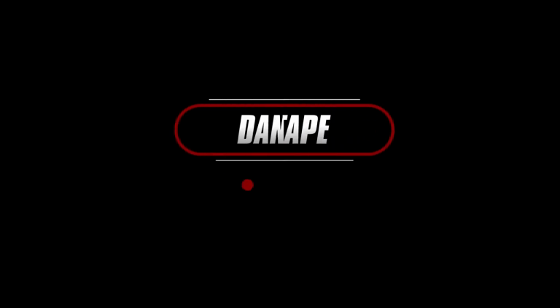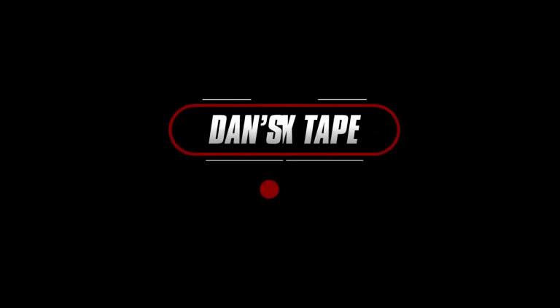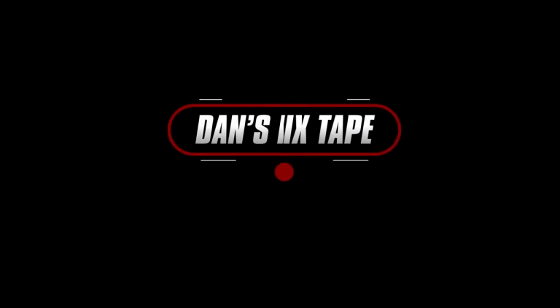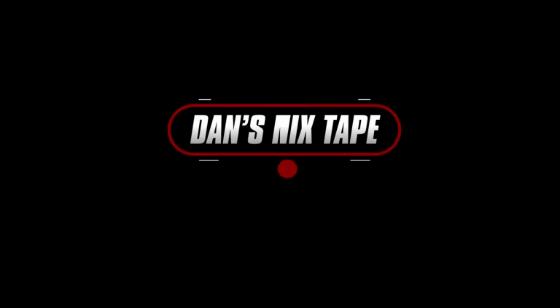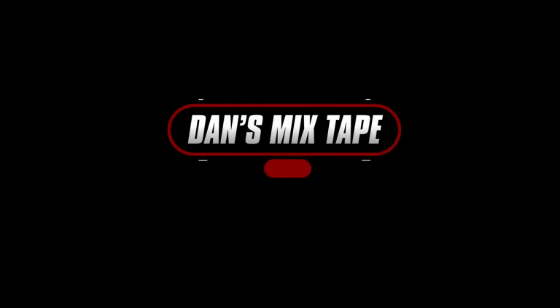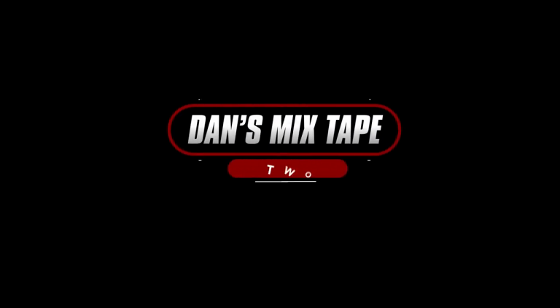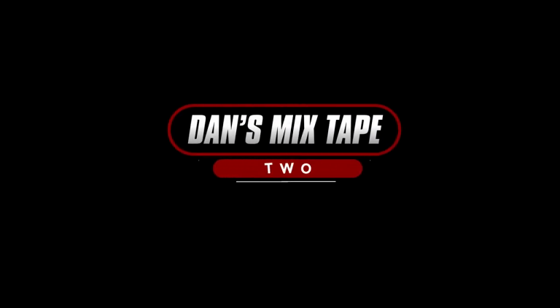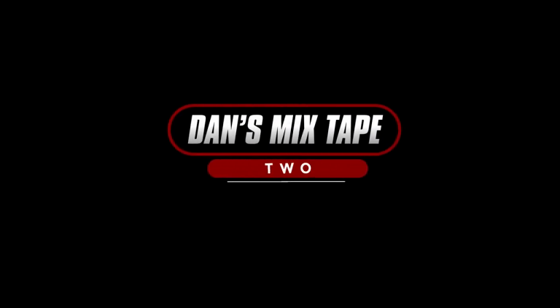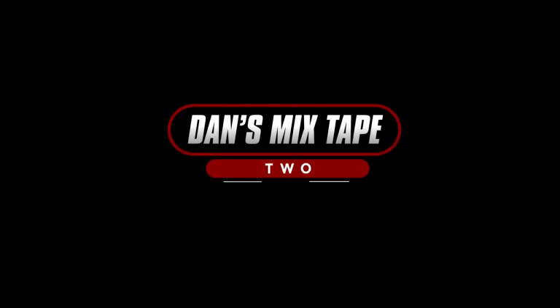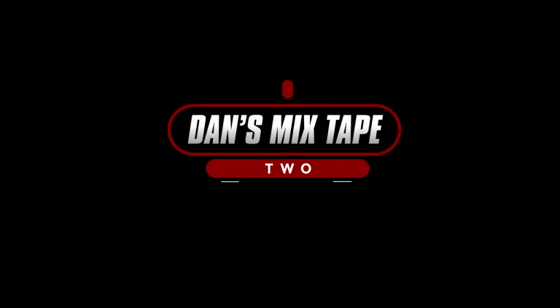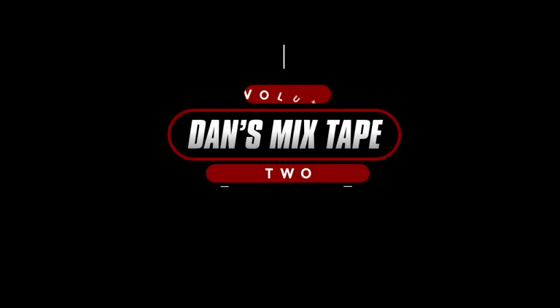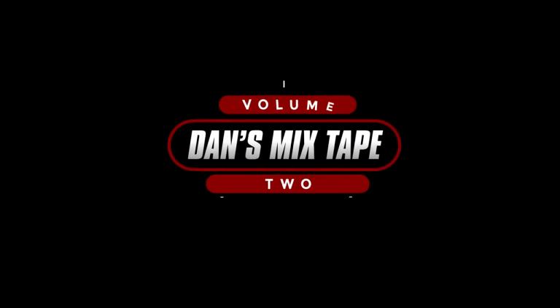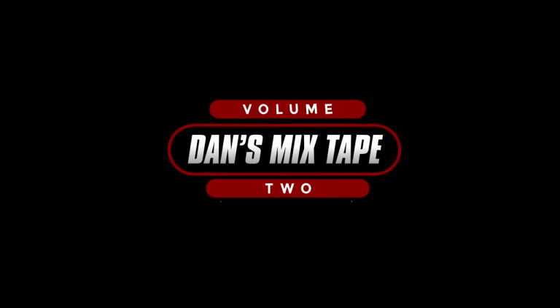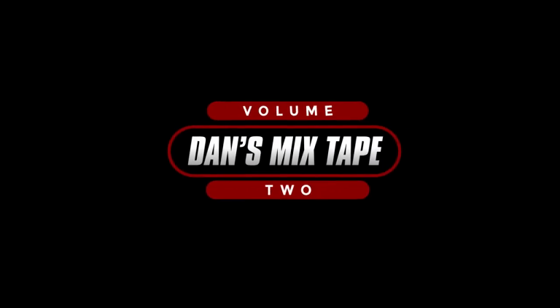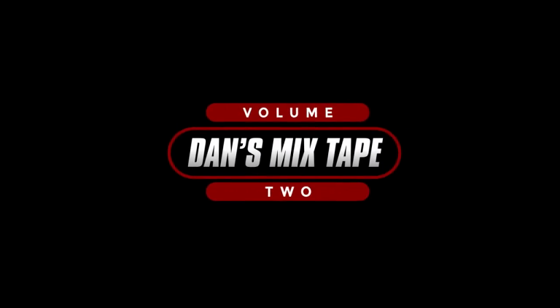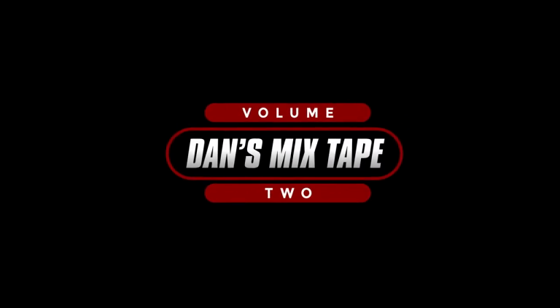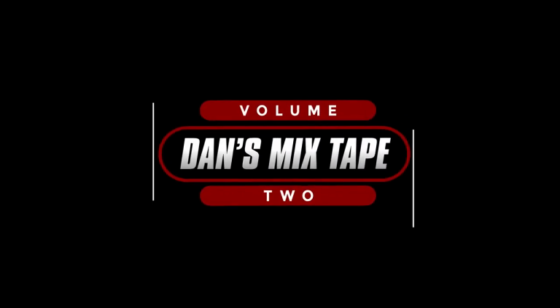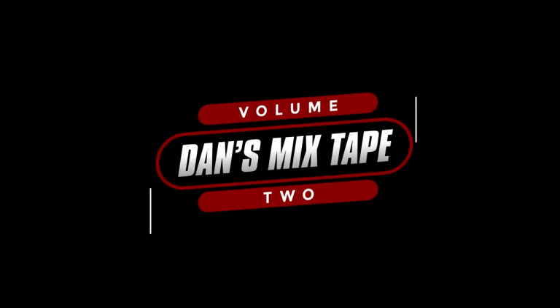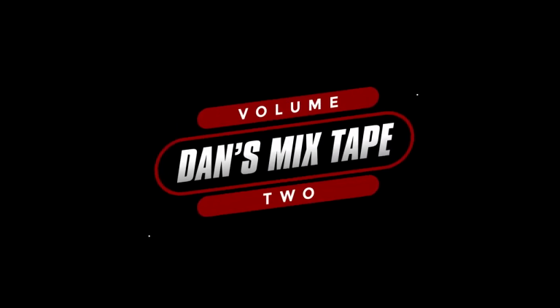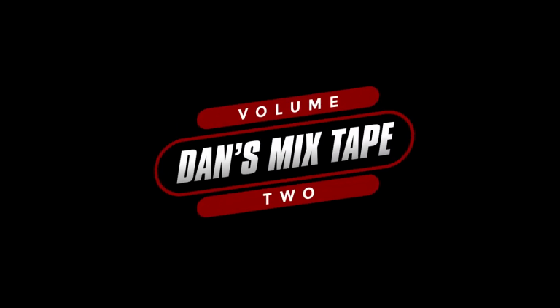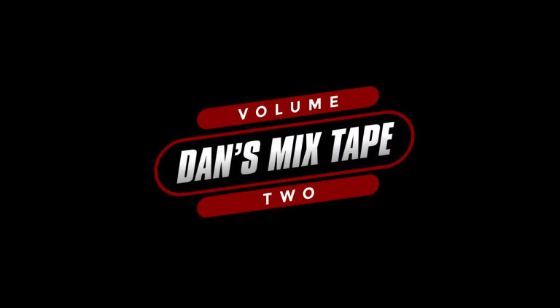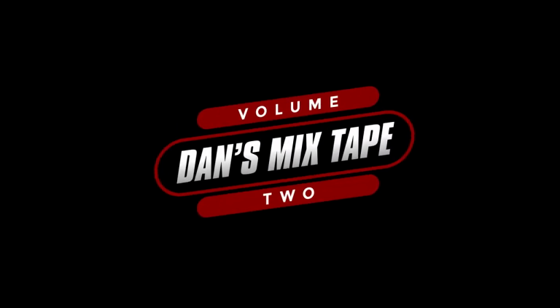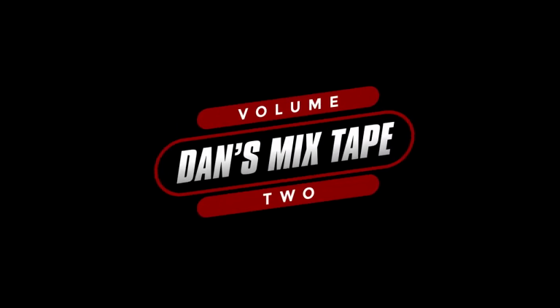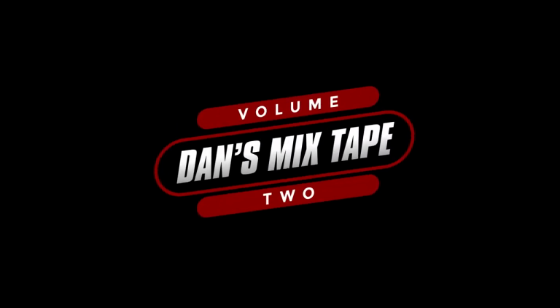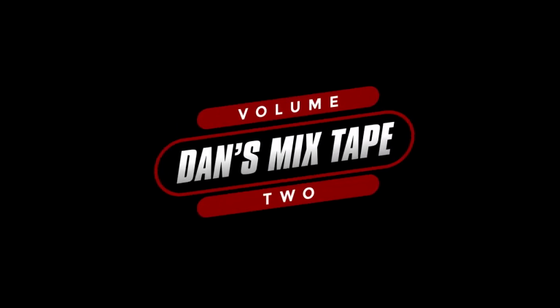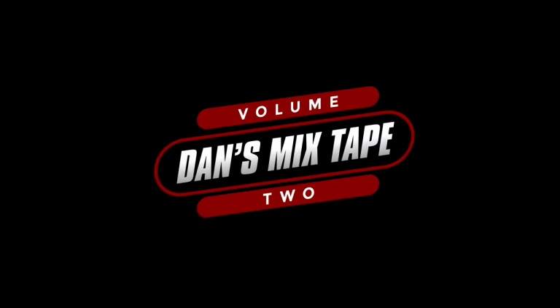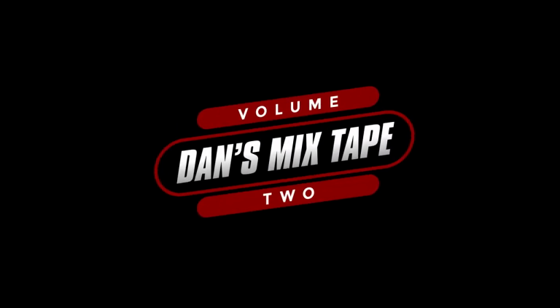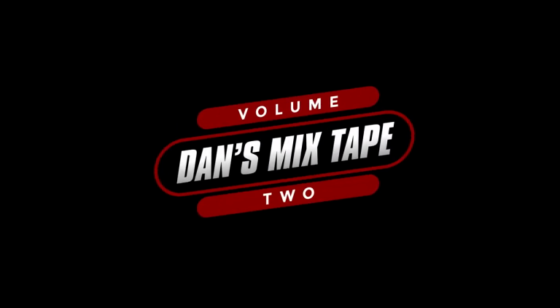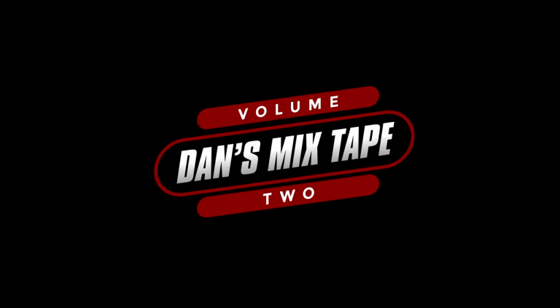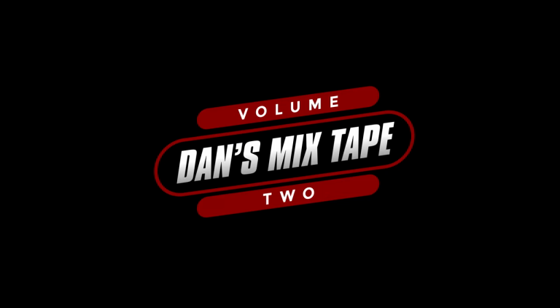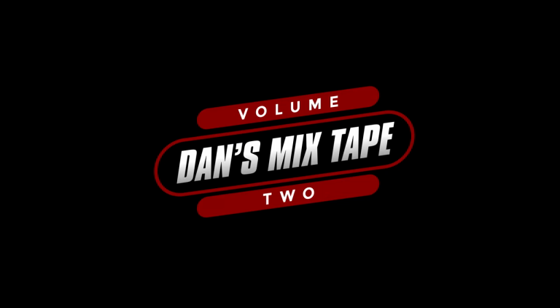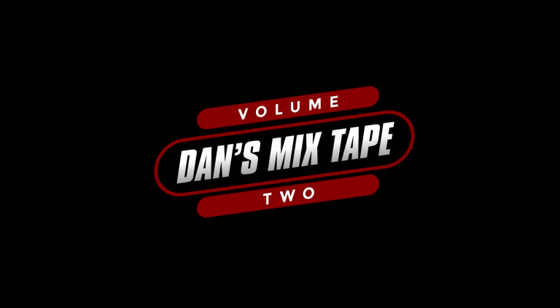If you liked what you saw, please hit the like and subscribe button and don't forget to hit the bell too. Thank you.